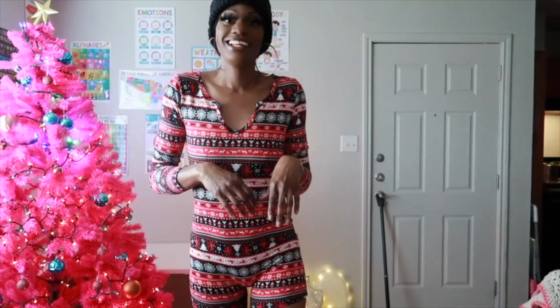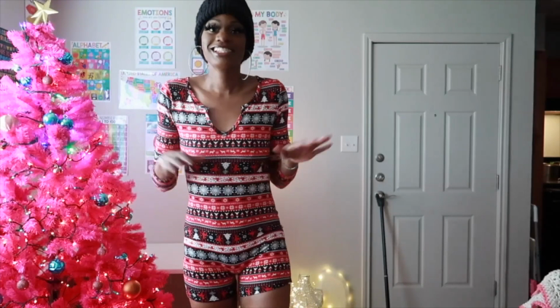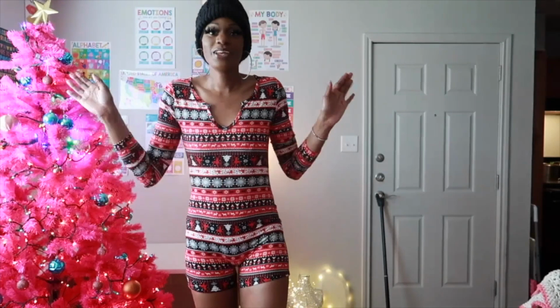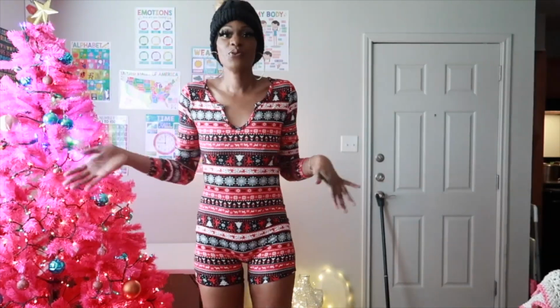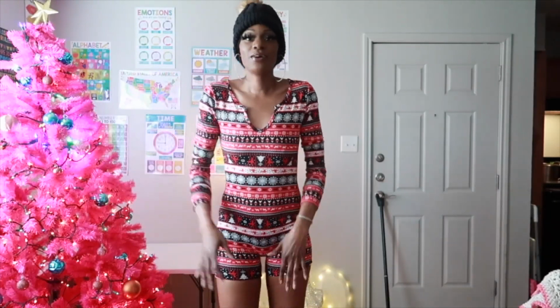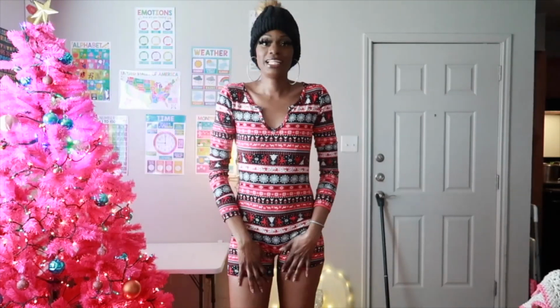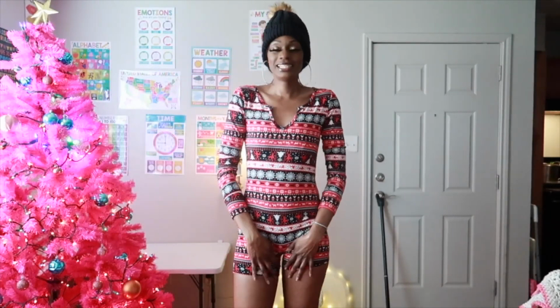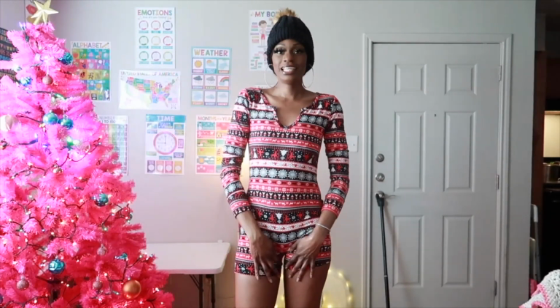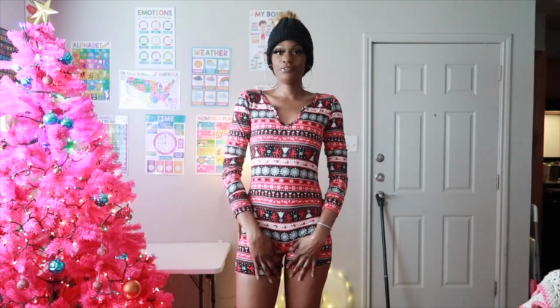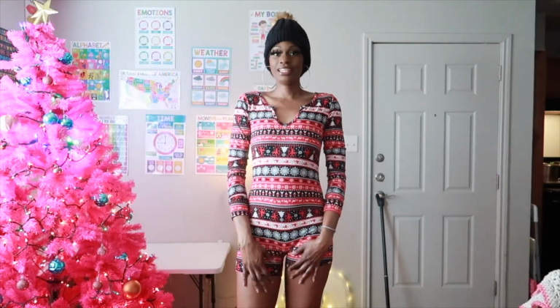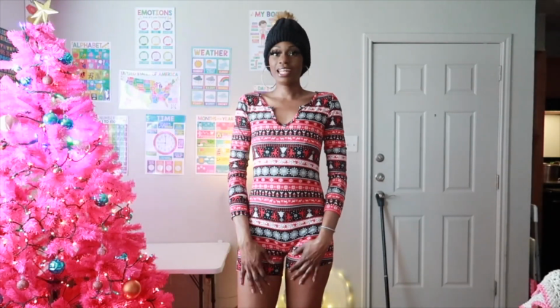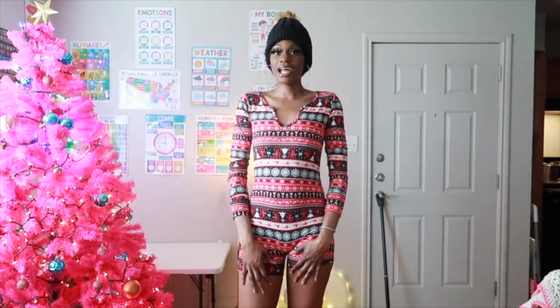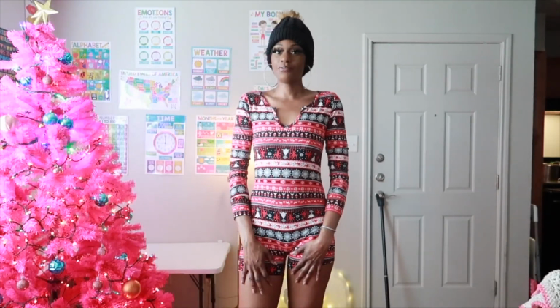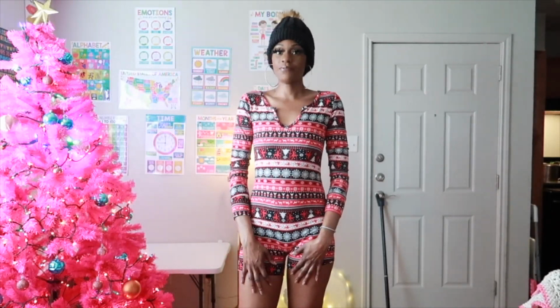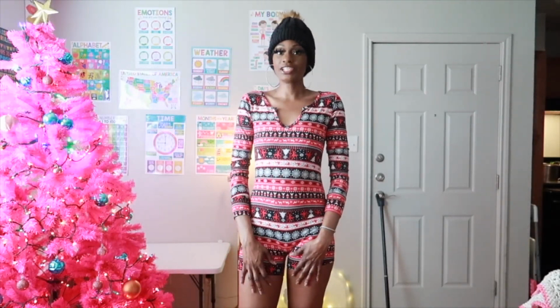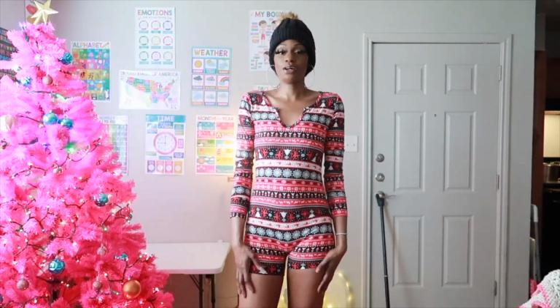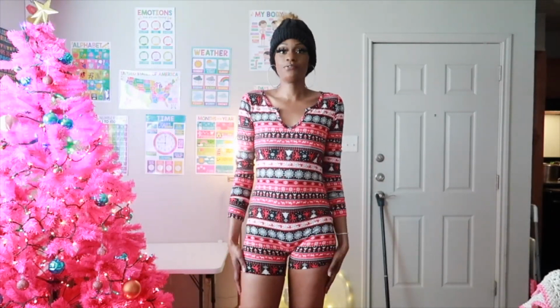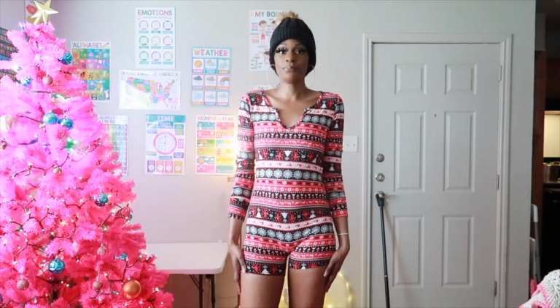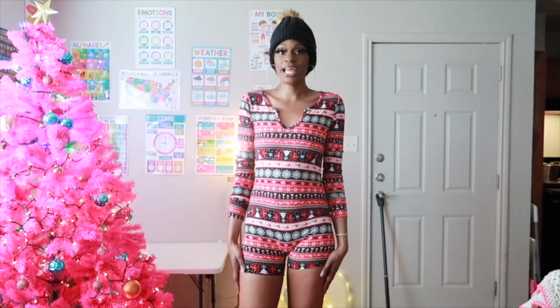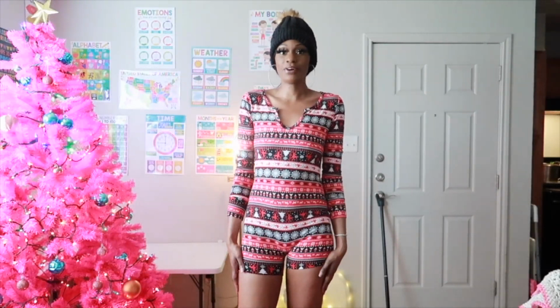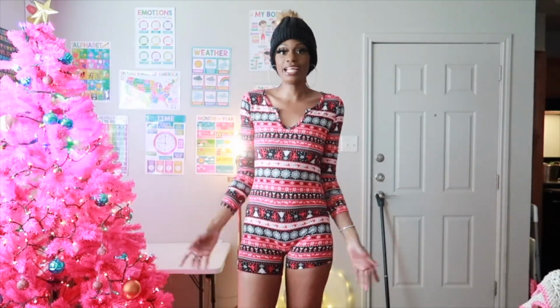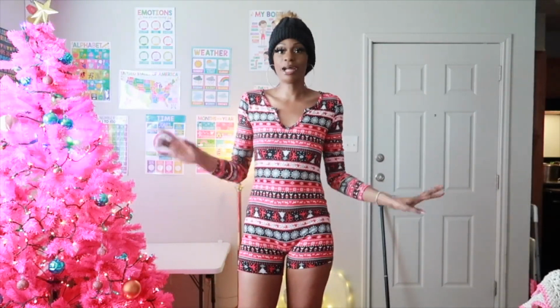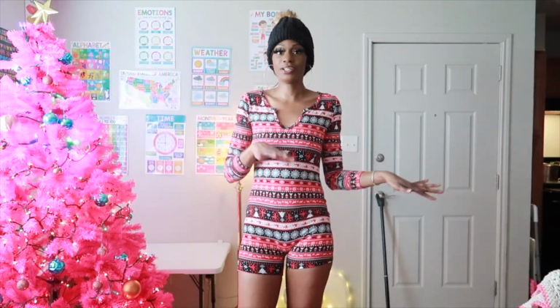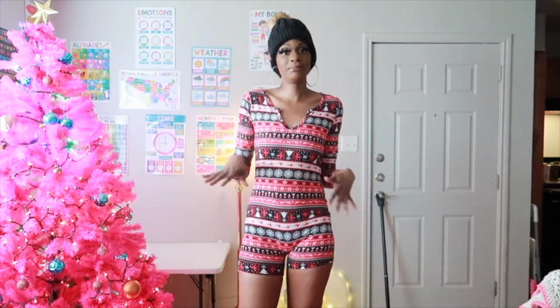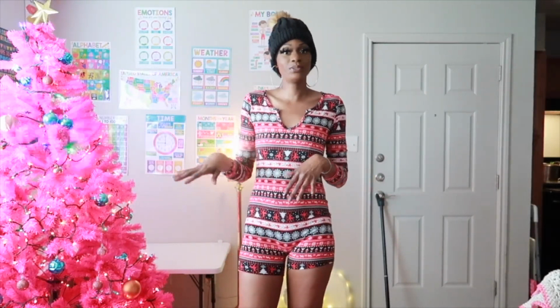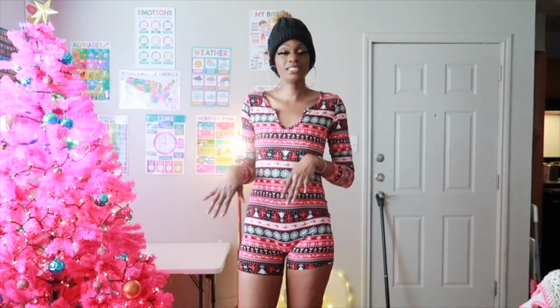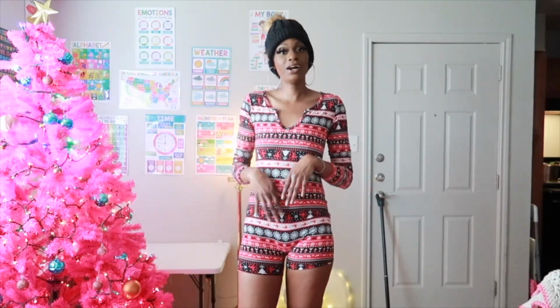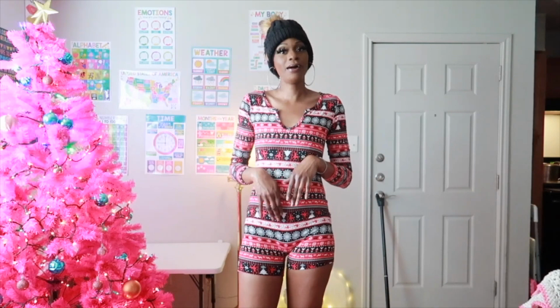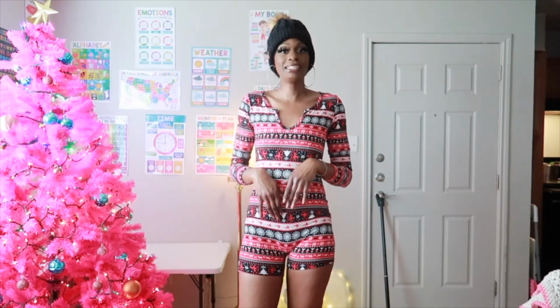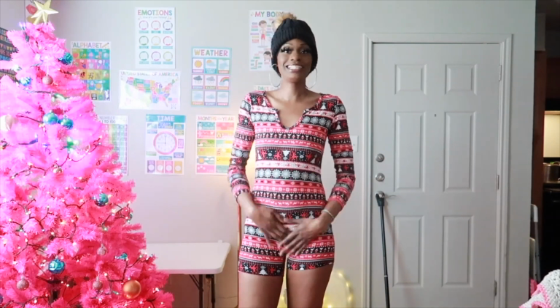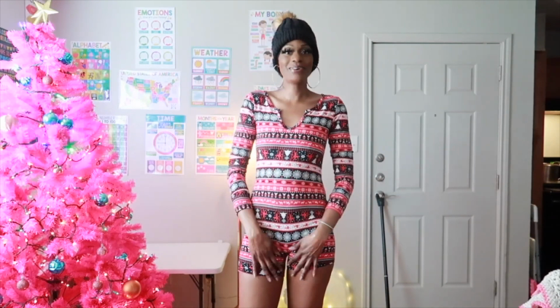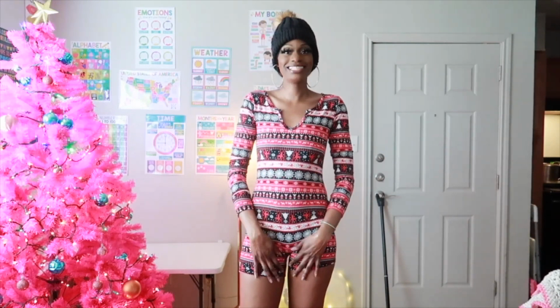If you are ready to see everything that I got from Fashion Nova from Black Friday — my Christmas onesie haul — please keep watching!